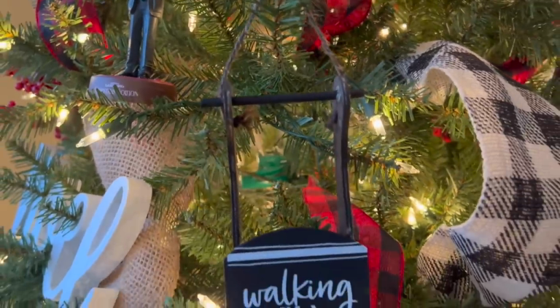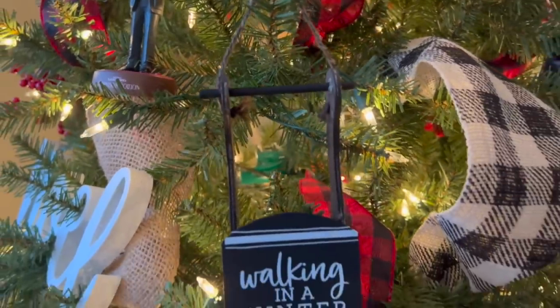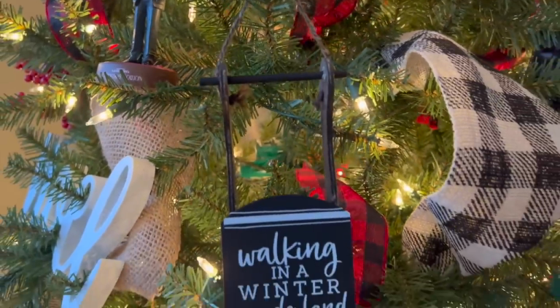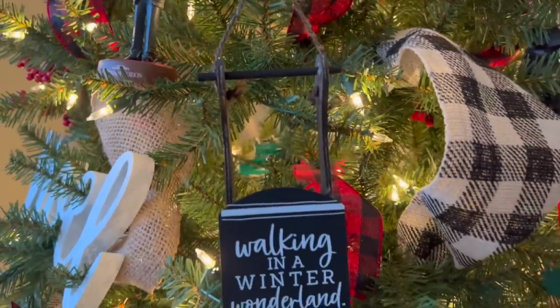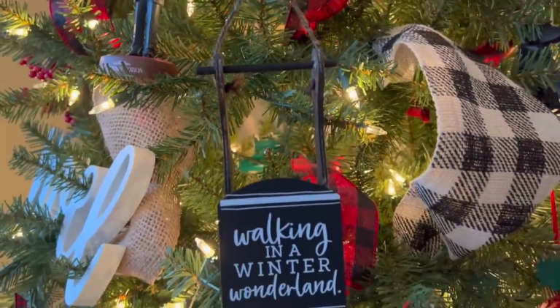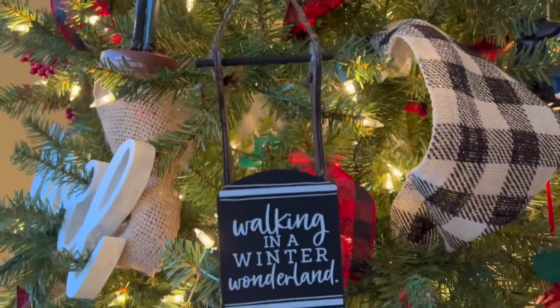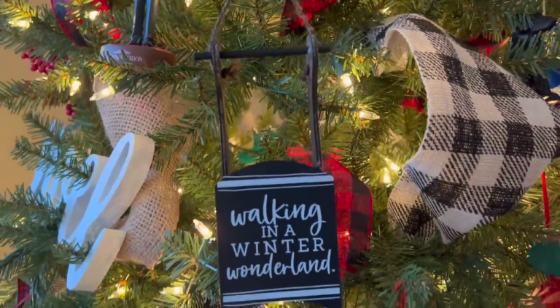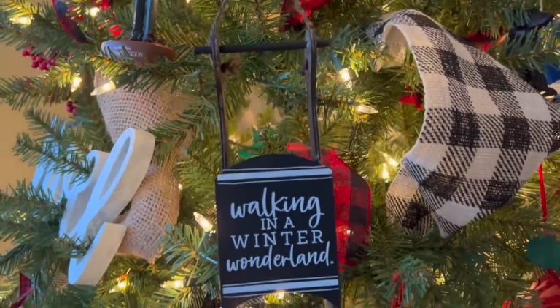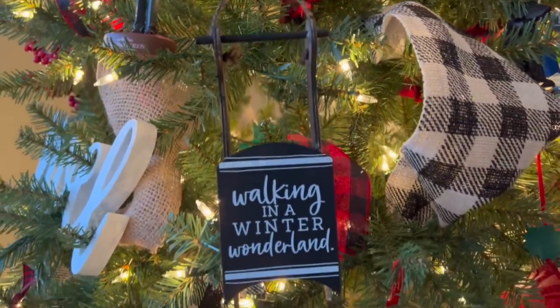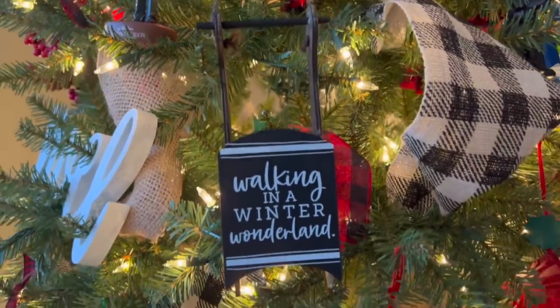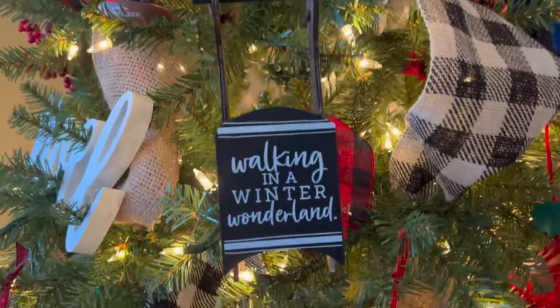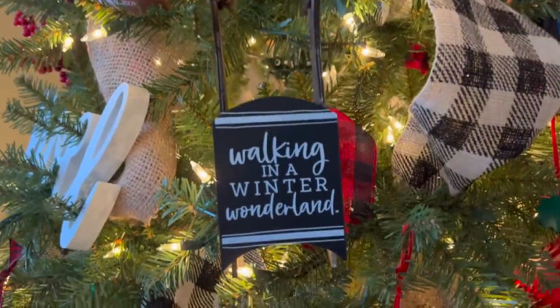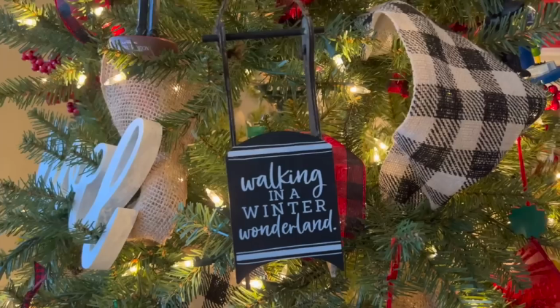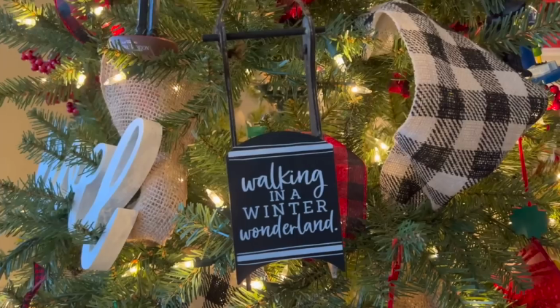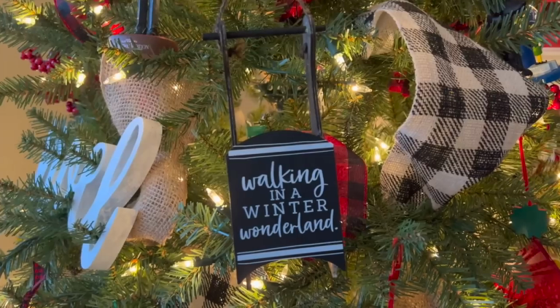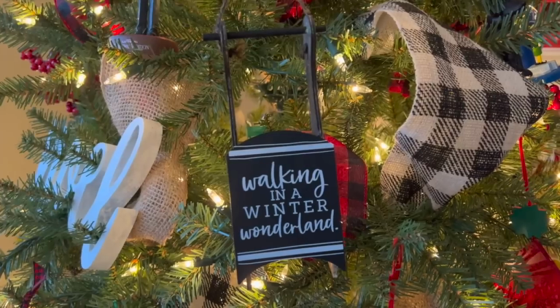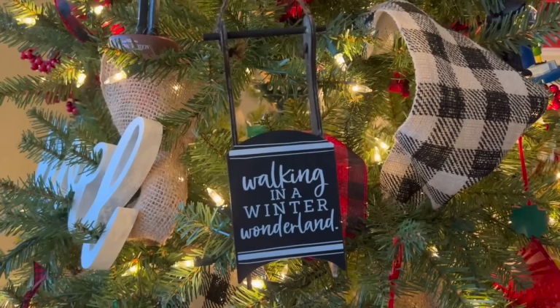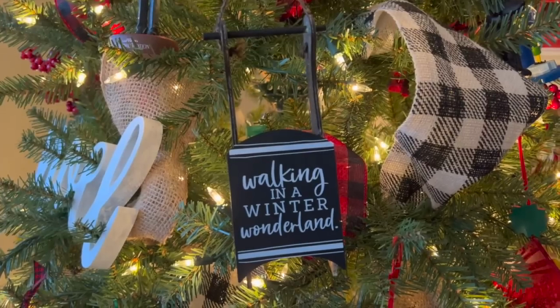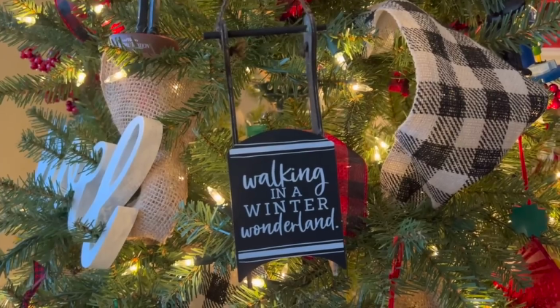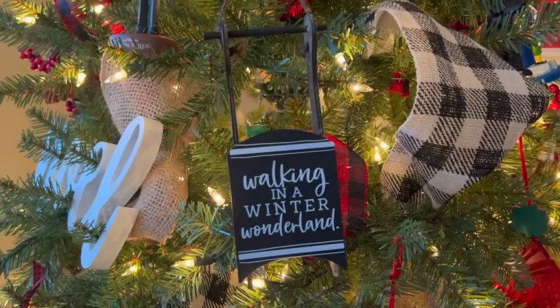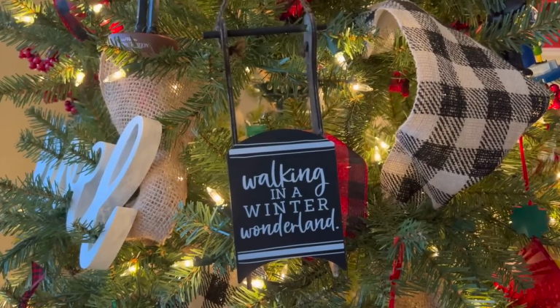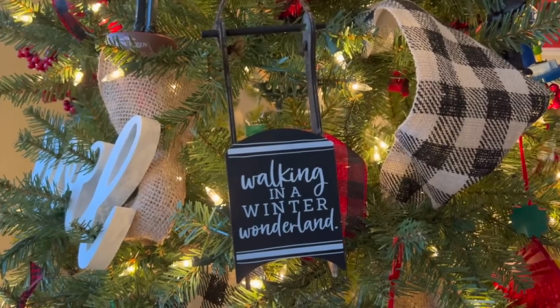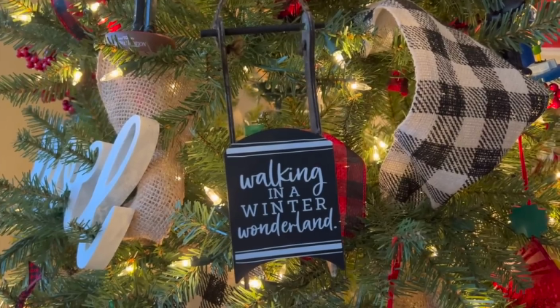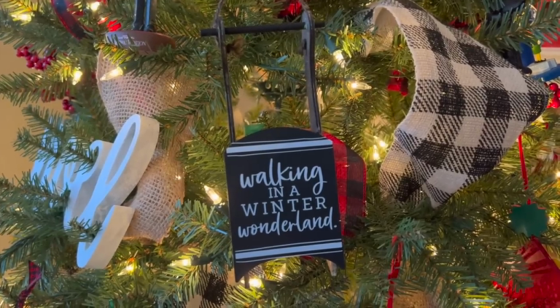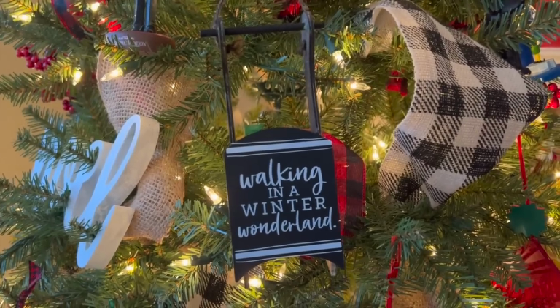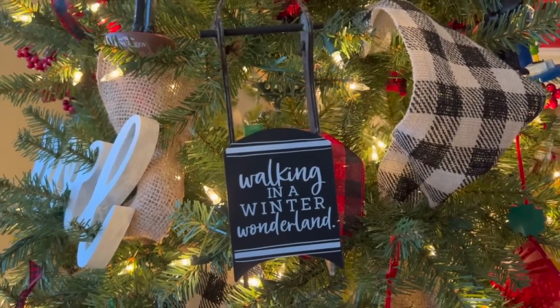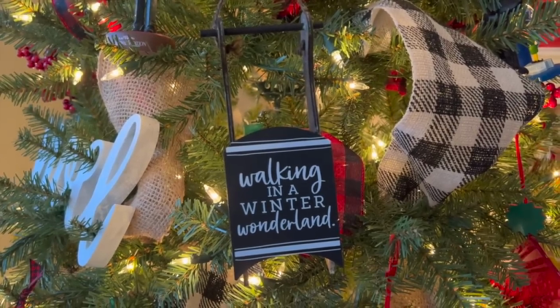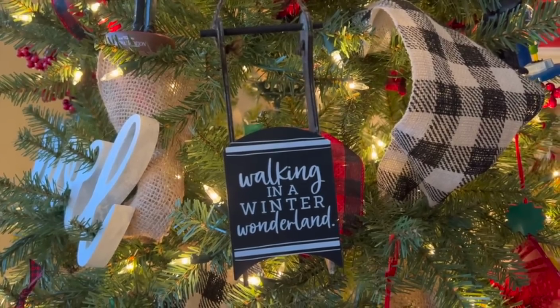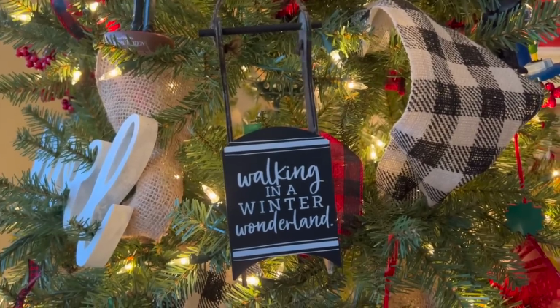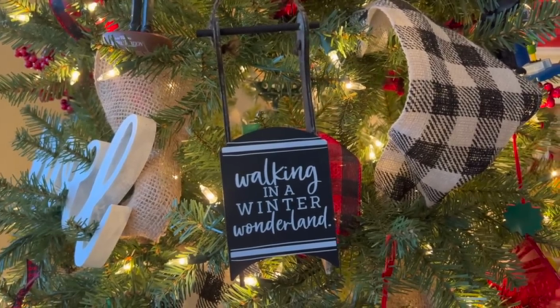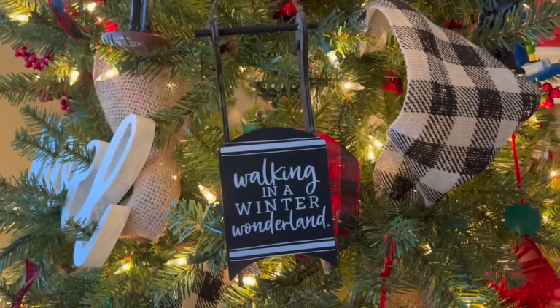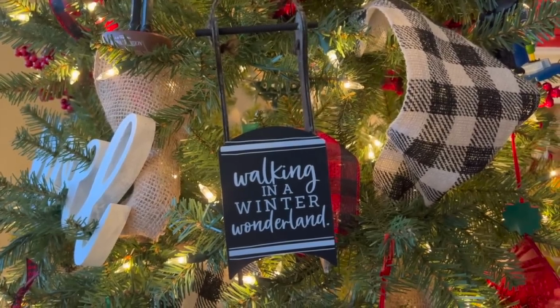If you're still watching, leave me a comment down below — what's your favorite blank right now at Dollar Tree? I would love to know.